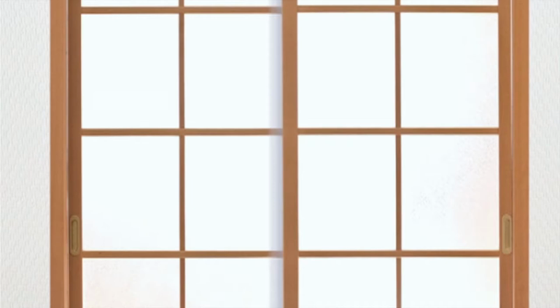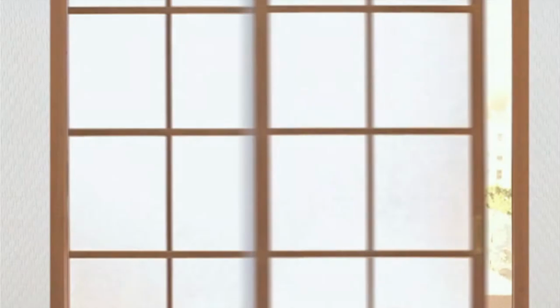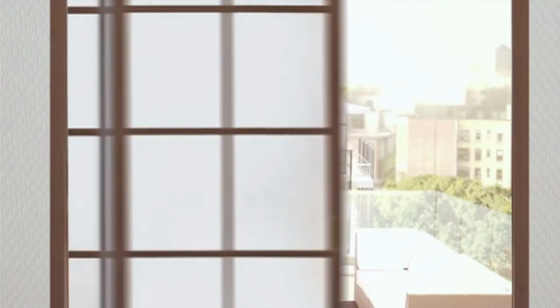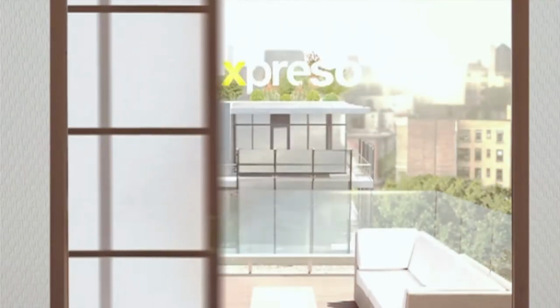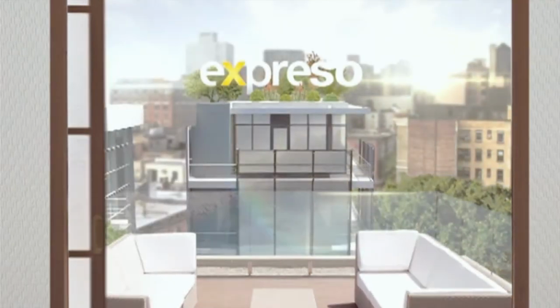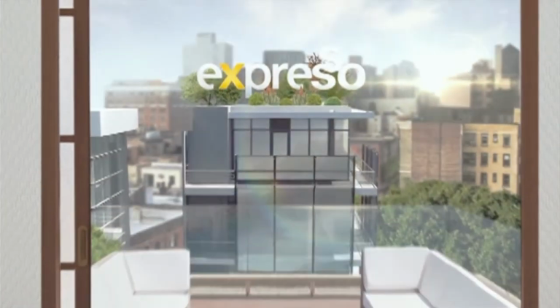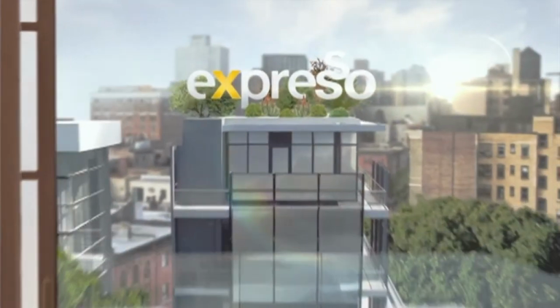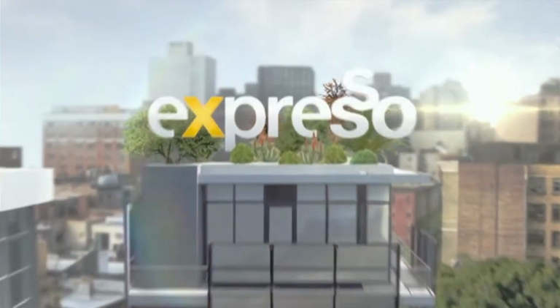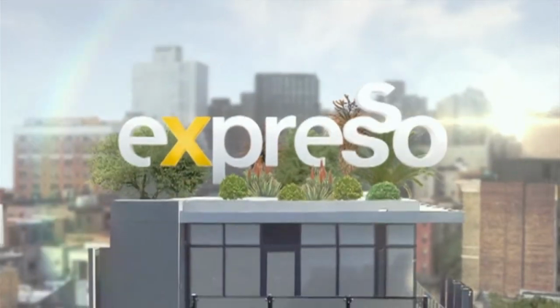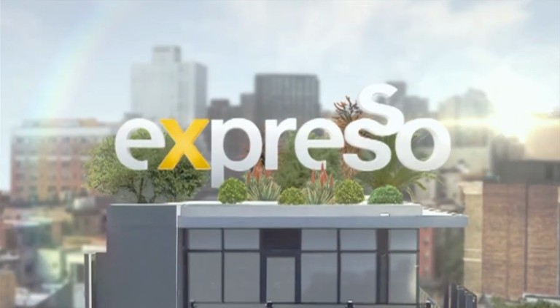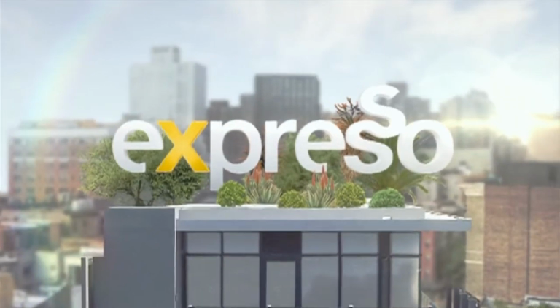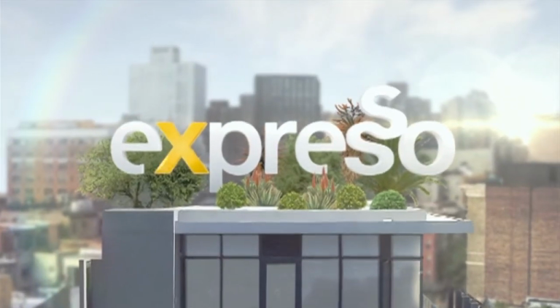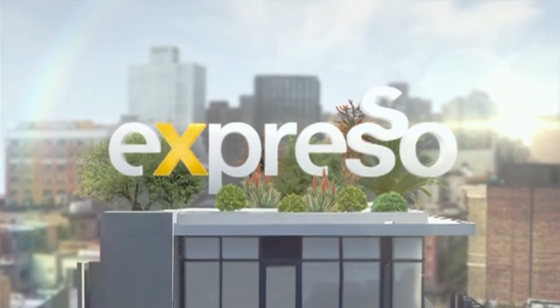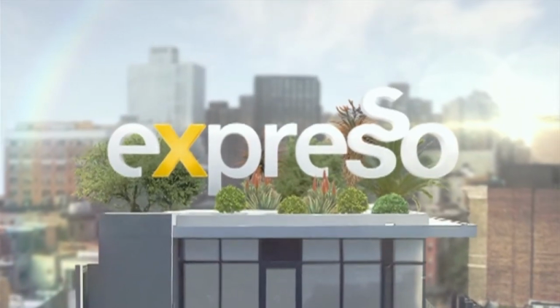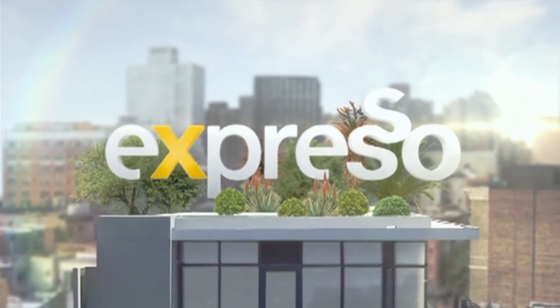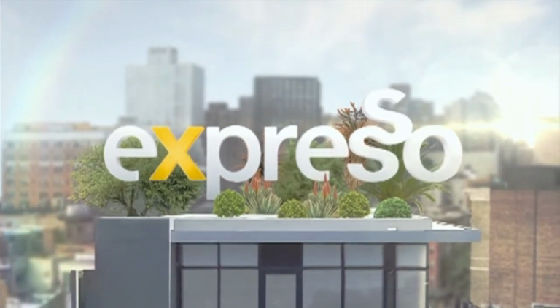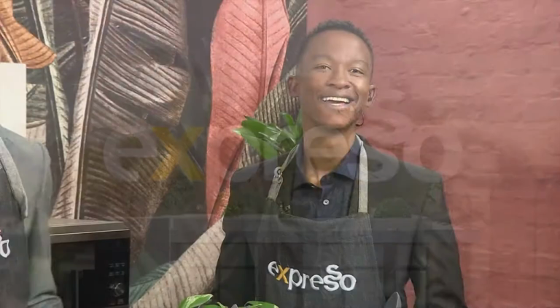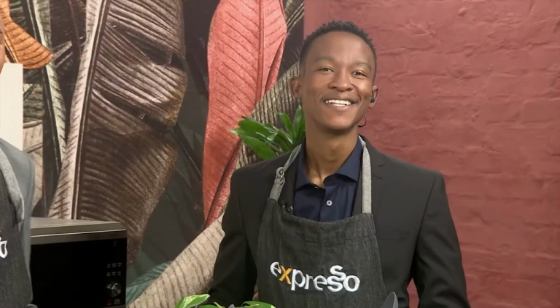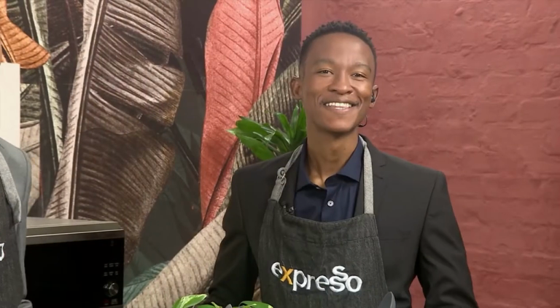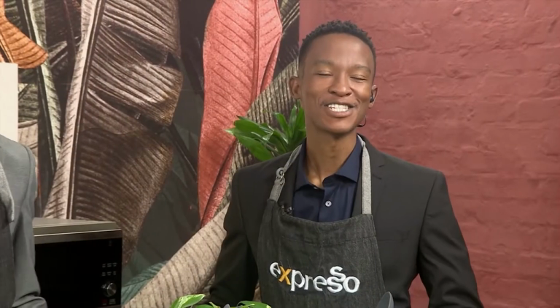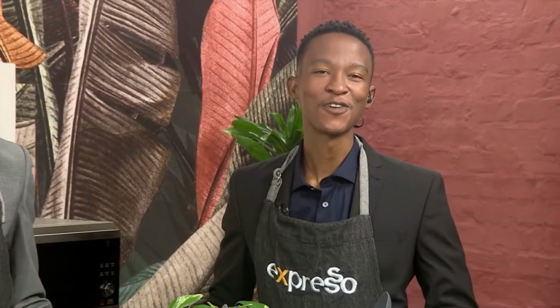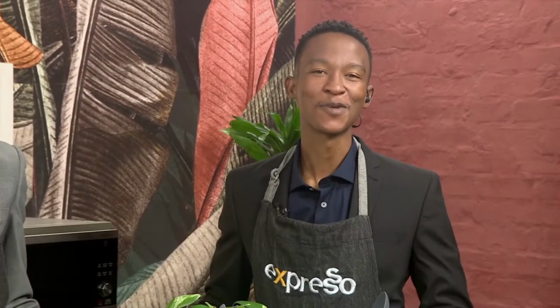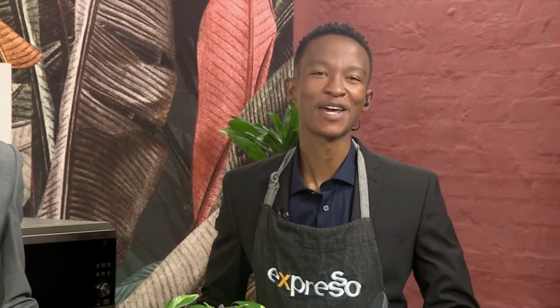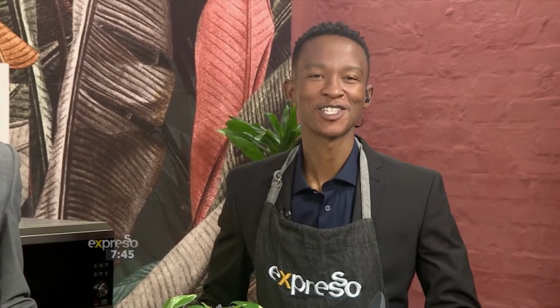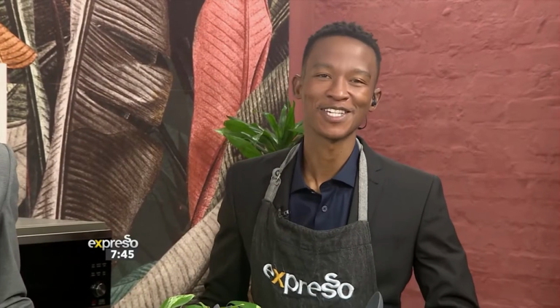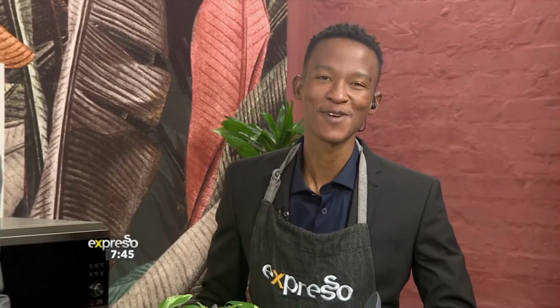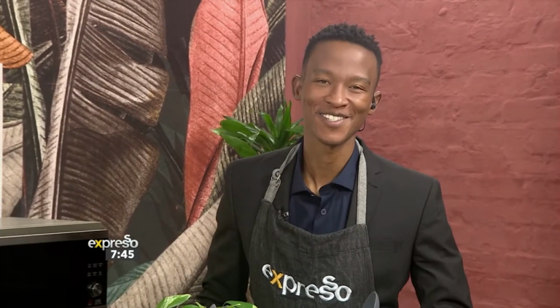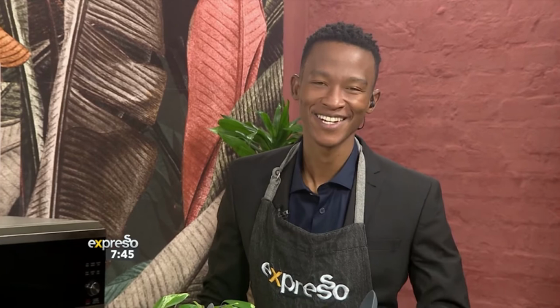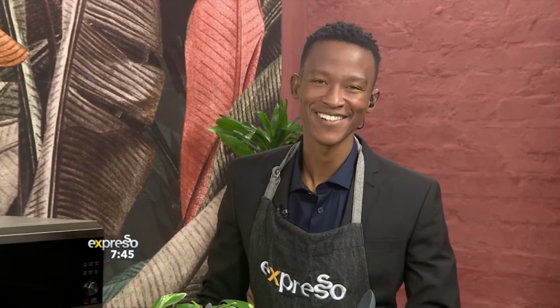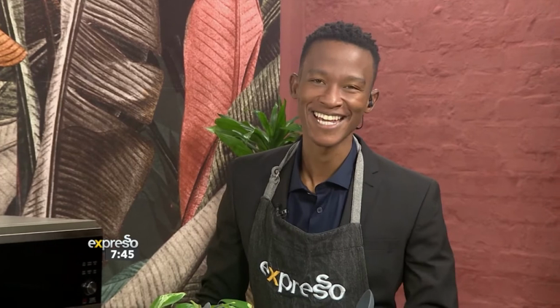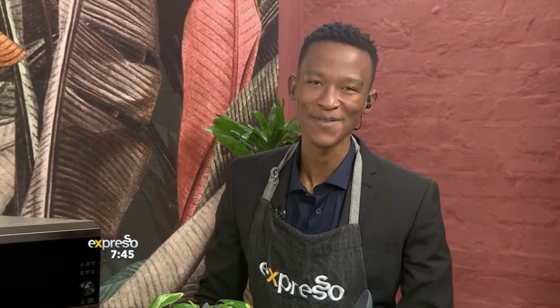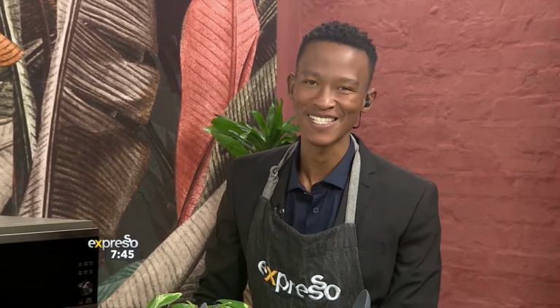It's my Feel Good Breakfast Show! This is your Feel Good Breakfast Show, Expresso, right here on SABC3.